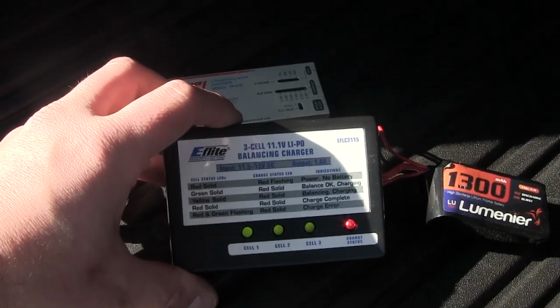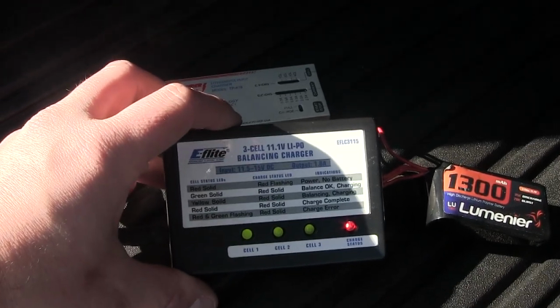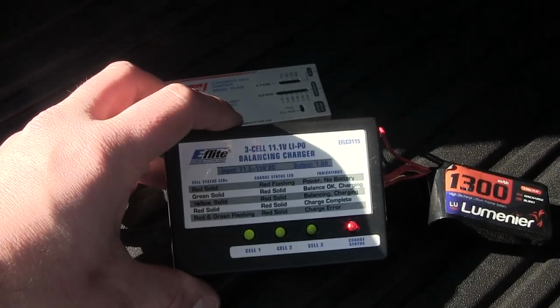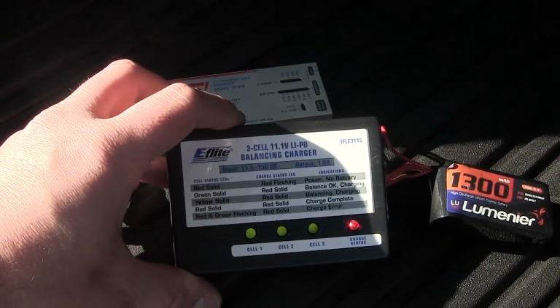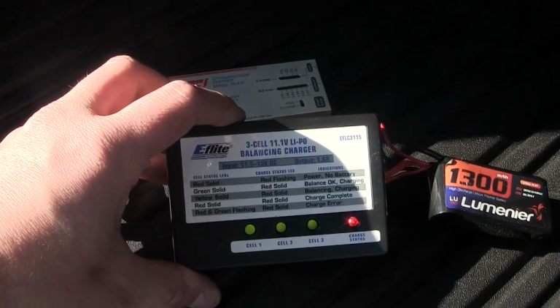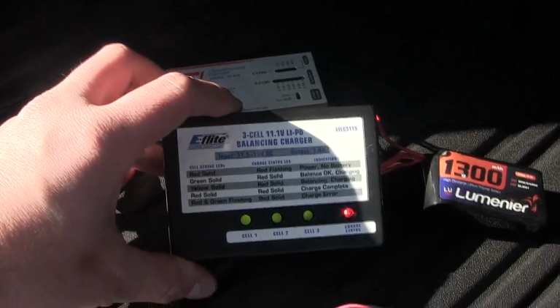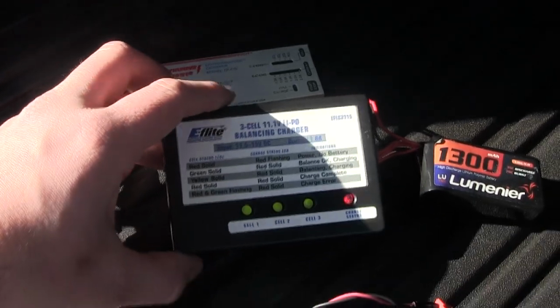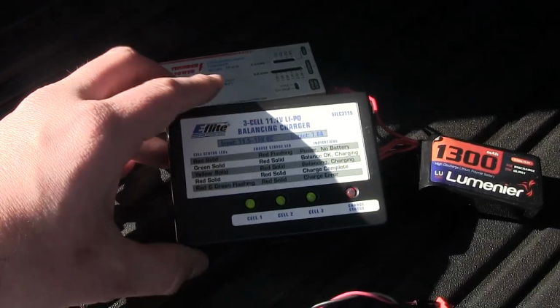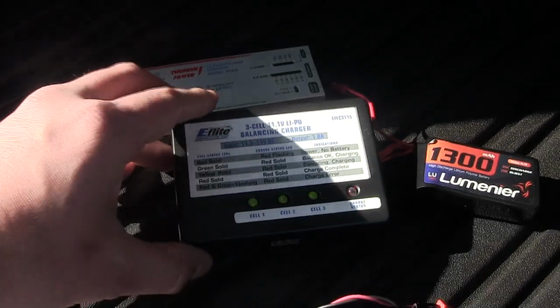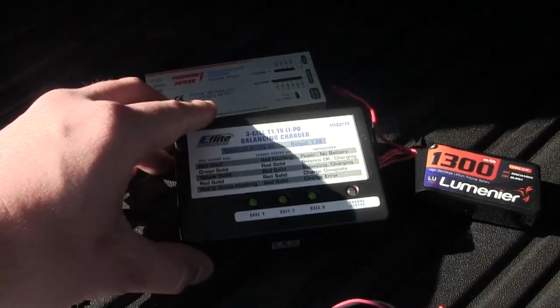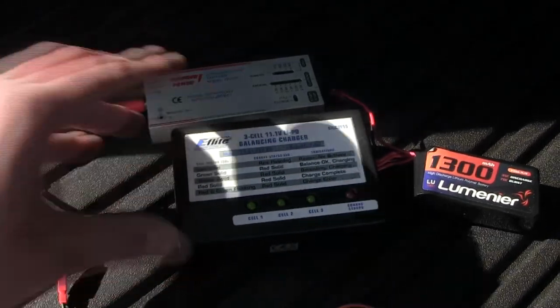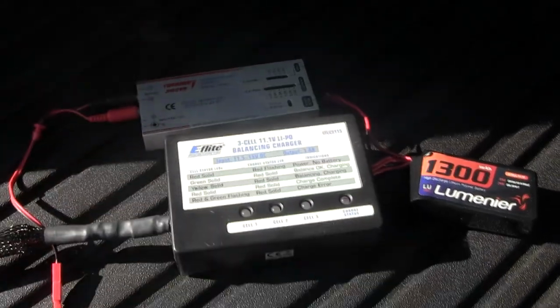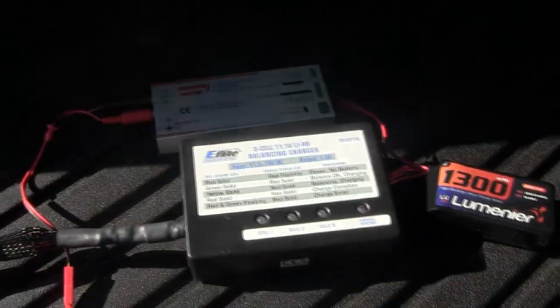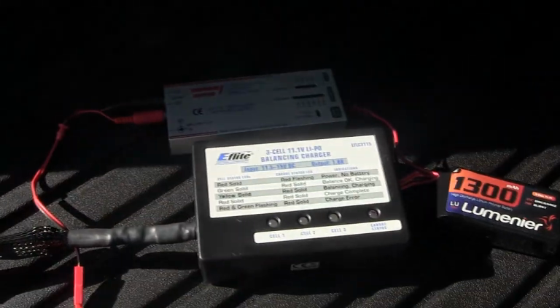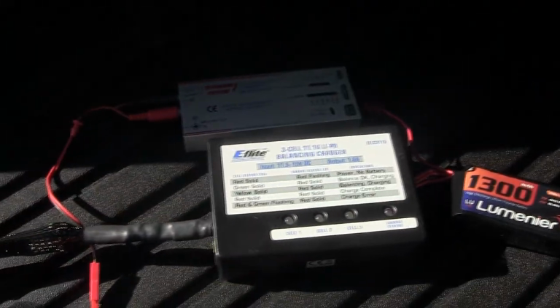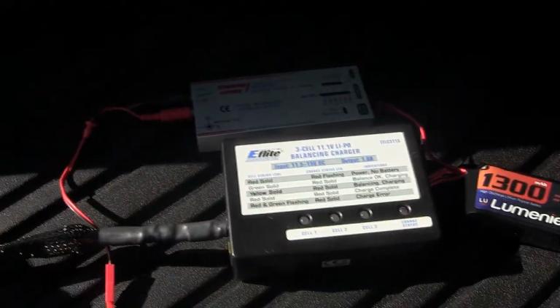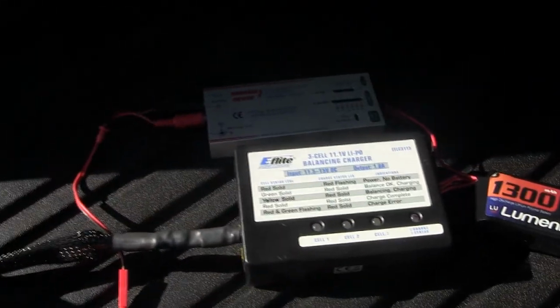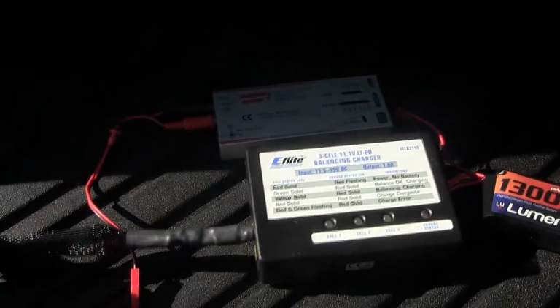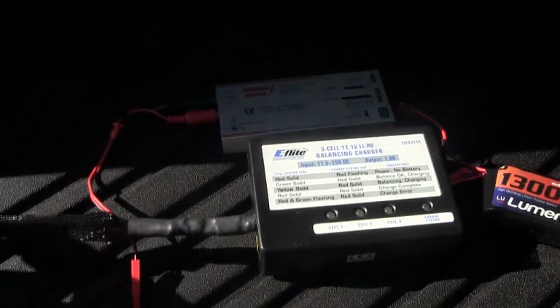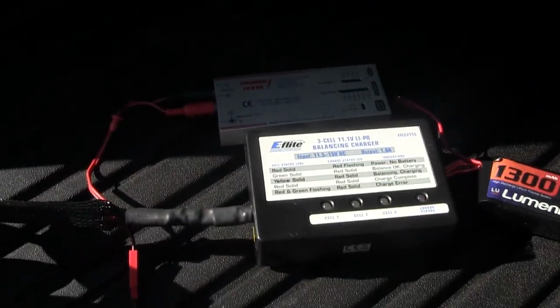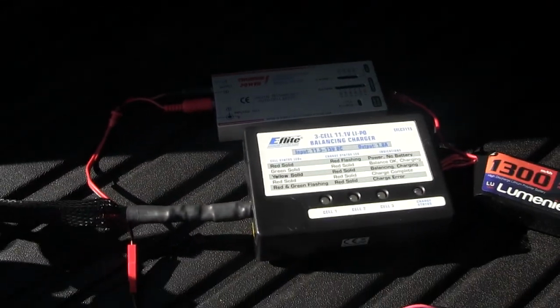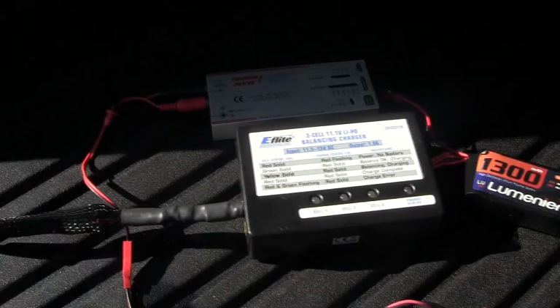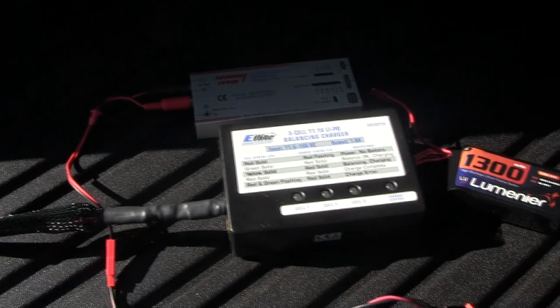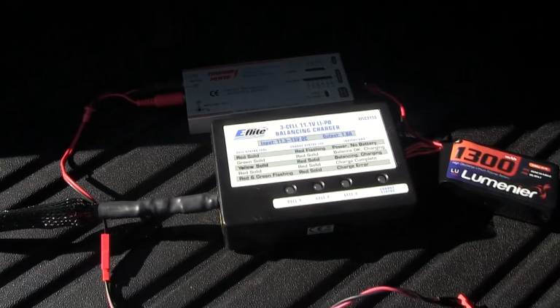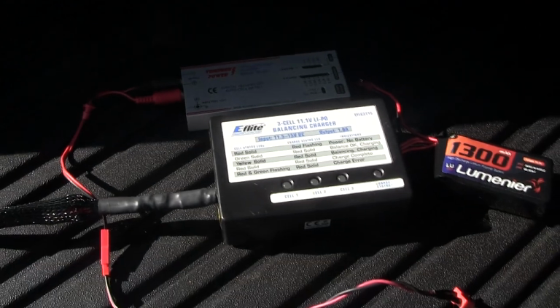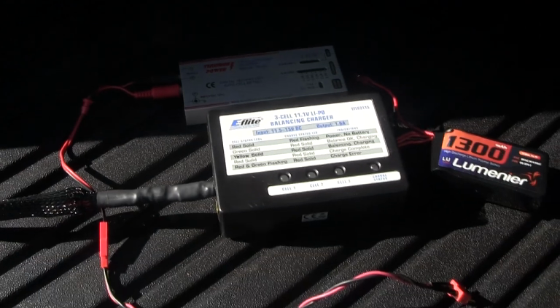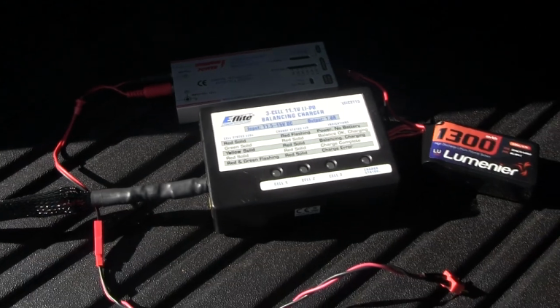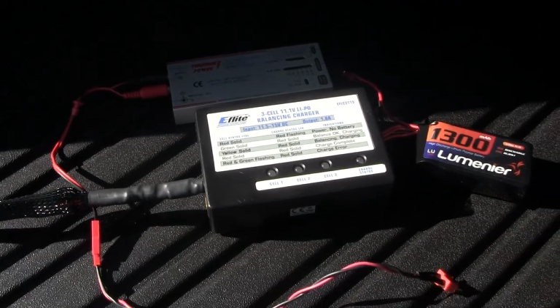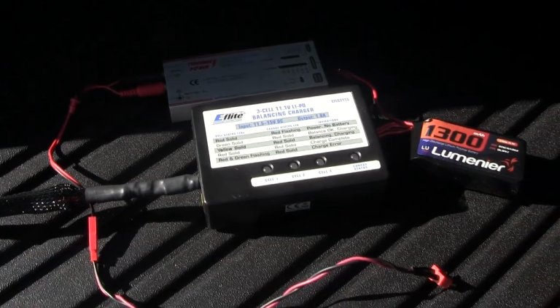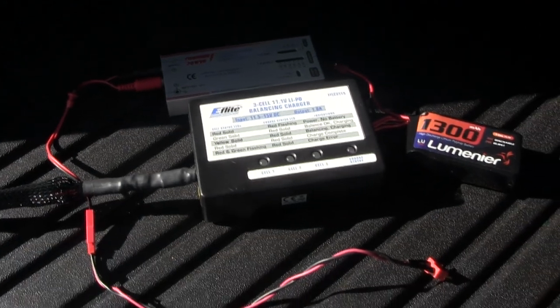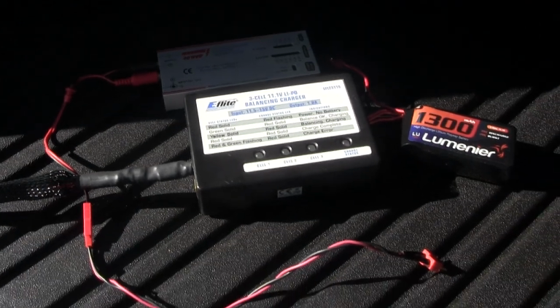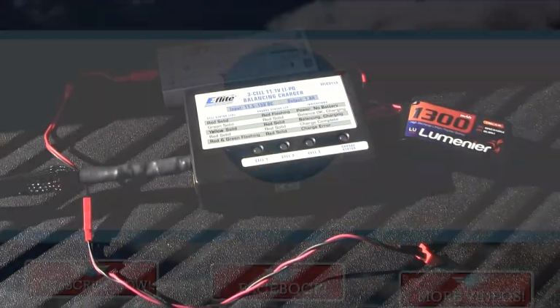Alright guys, there's a little quick tip on a quick way to get some power to one of your chargers. Thanks for watching — we'll see you next time.